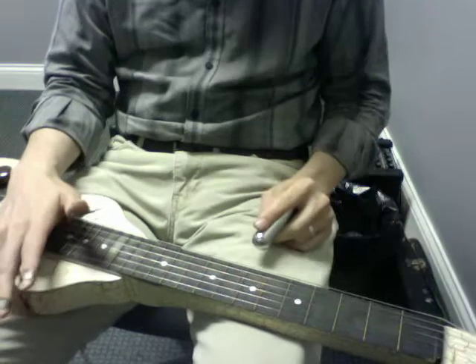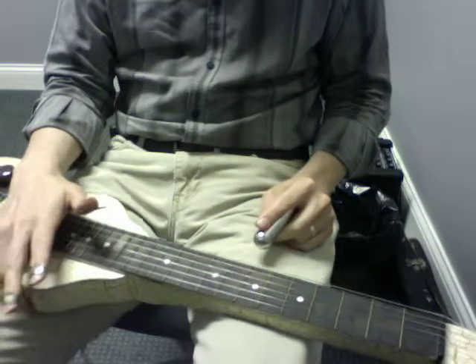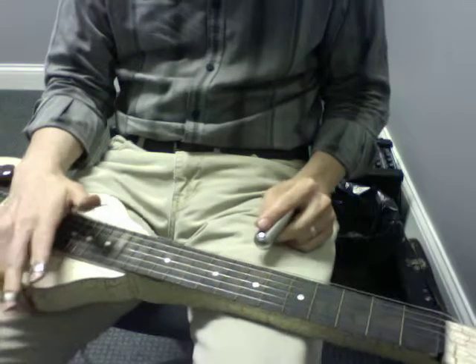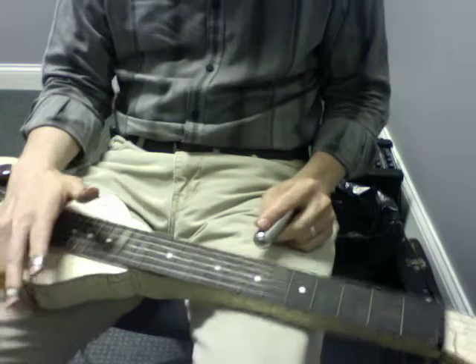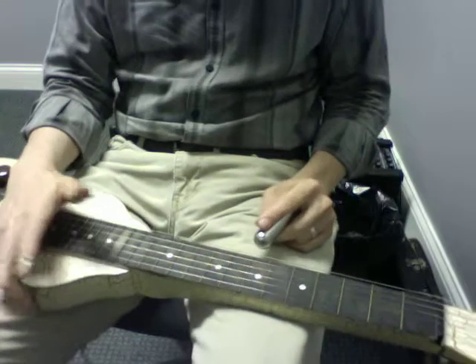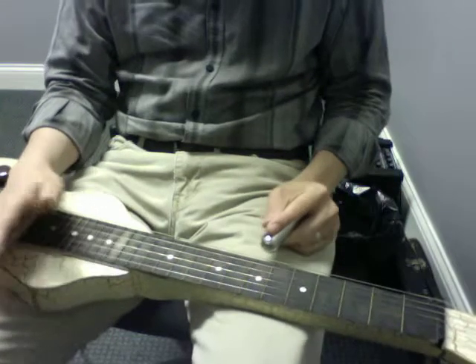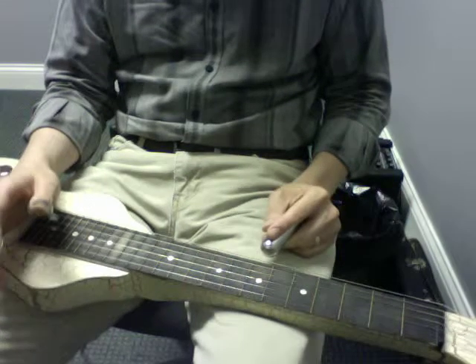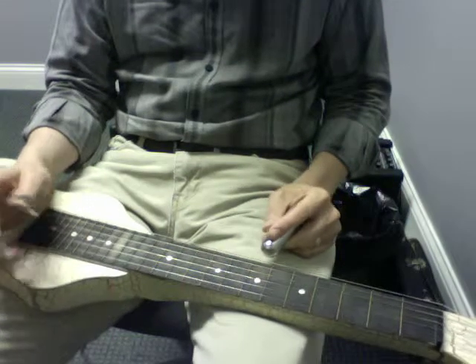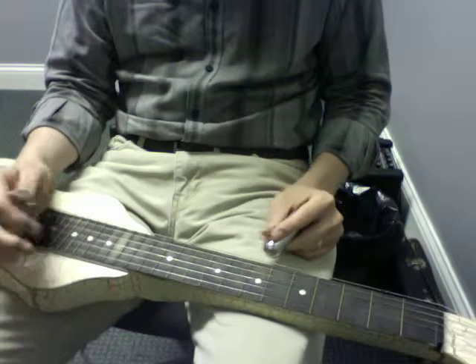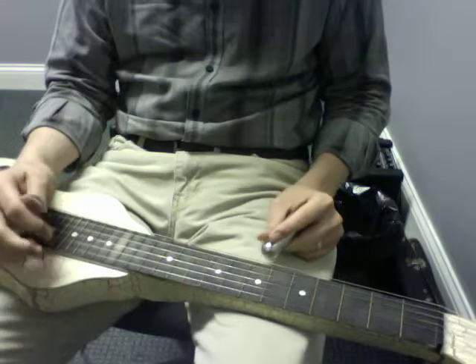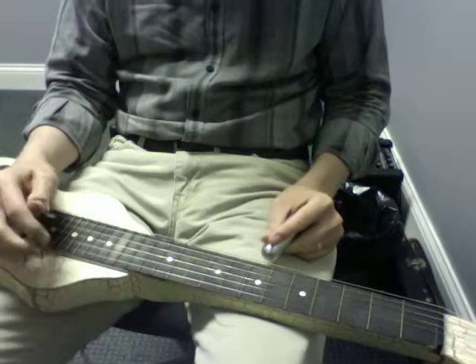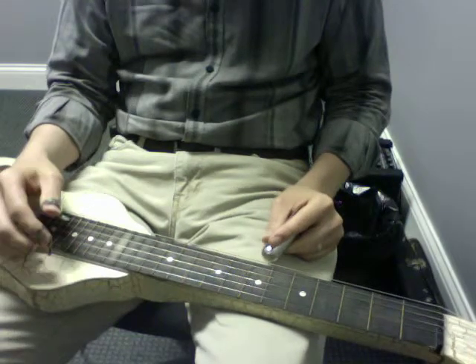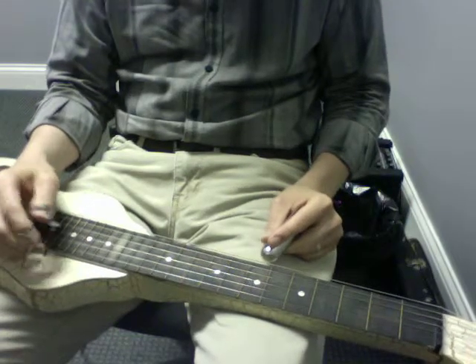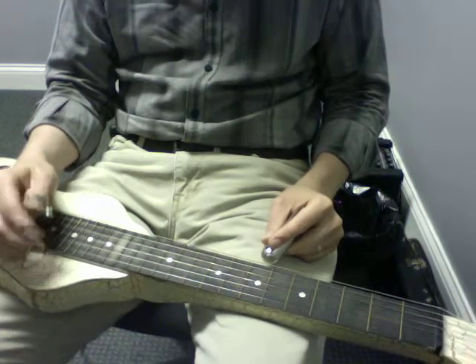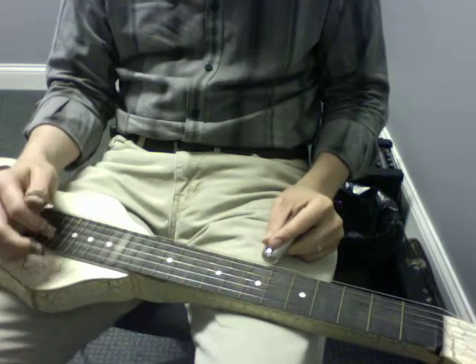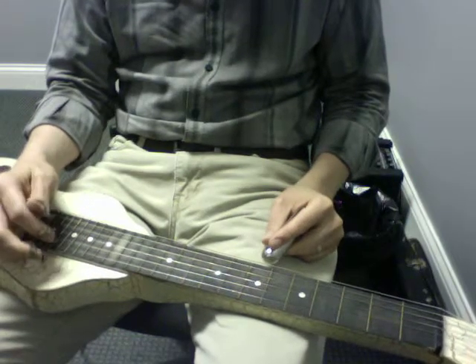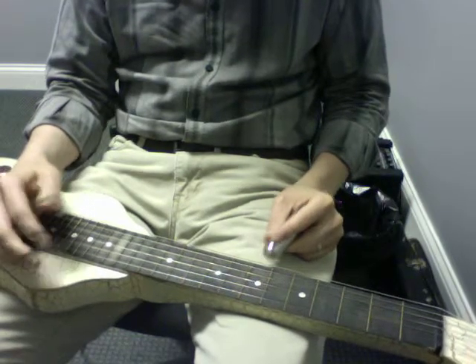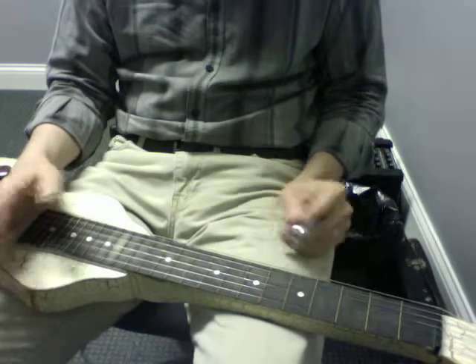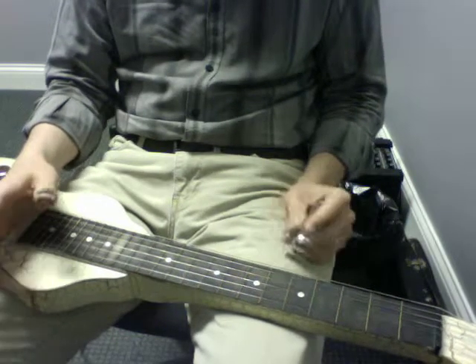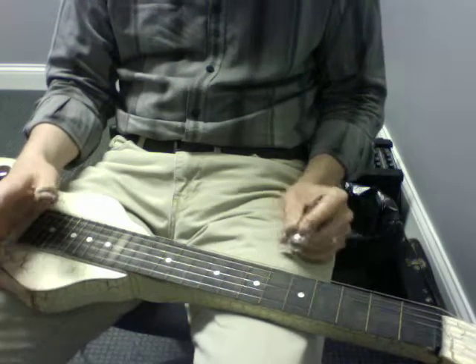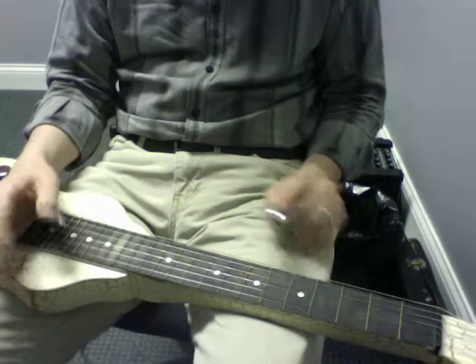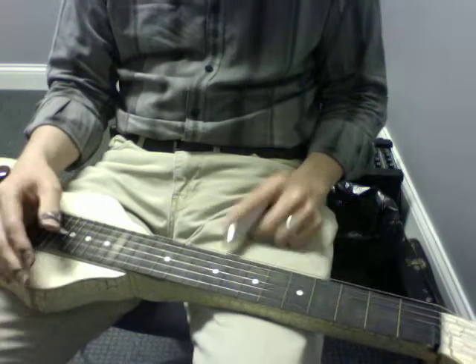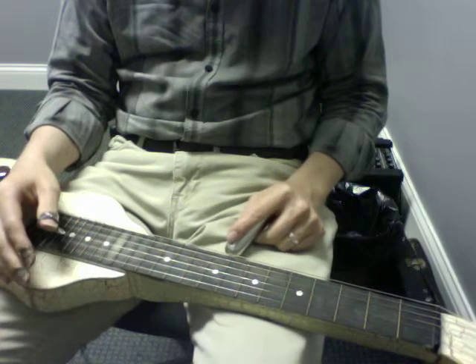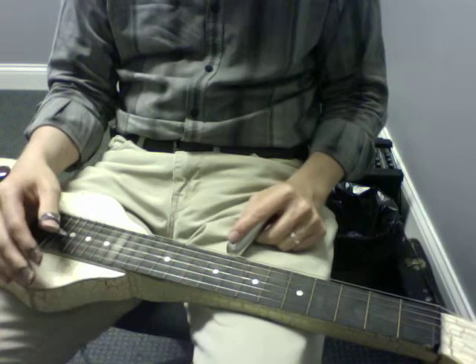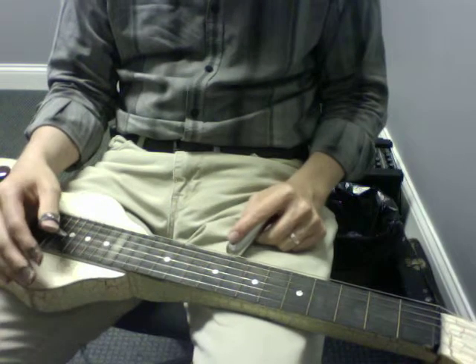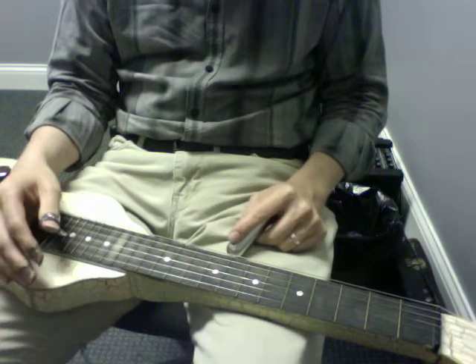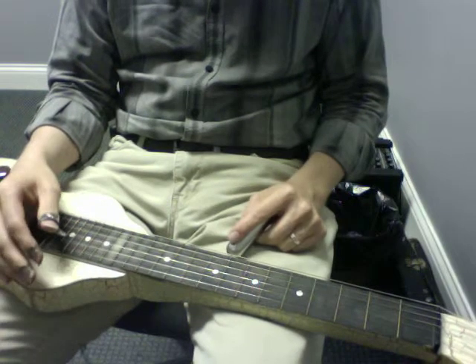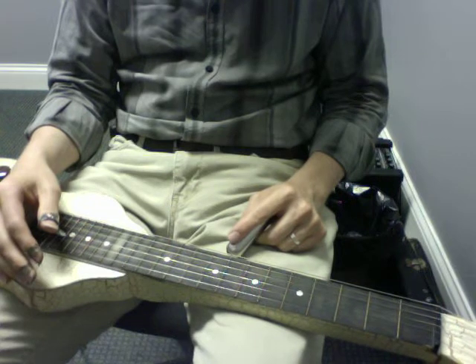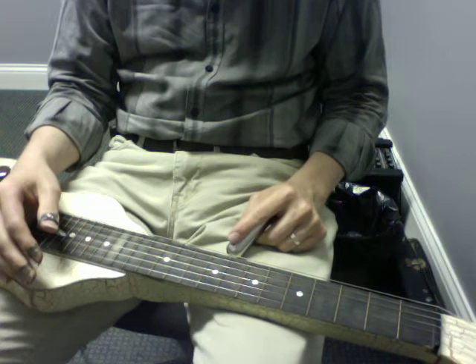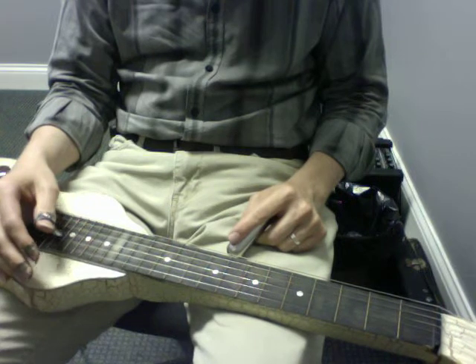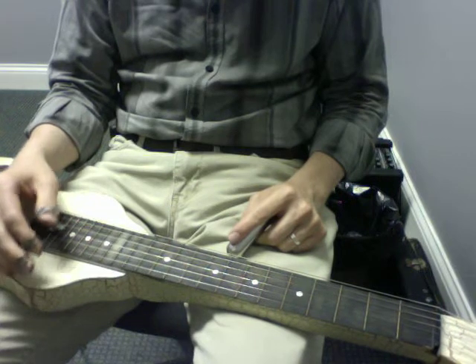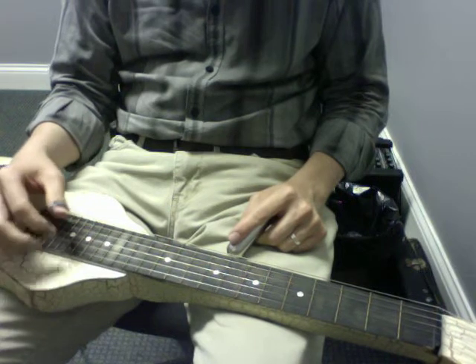Let's try that one more time. I'll do that one more time, slowly — this is both A sections together, the first sixteen bars of the tune. One, two, three, four, and.